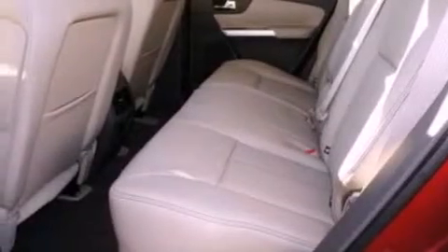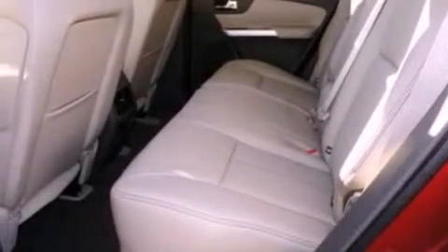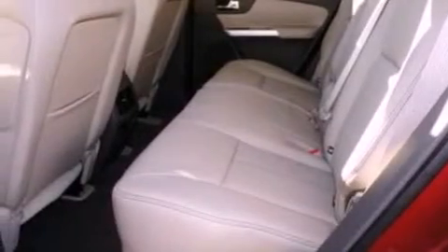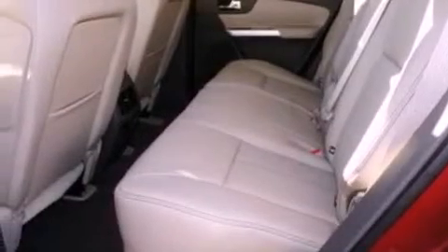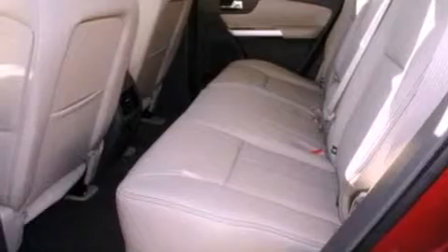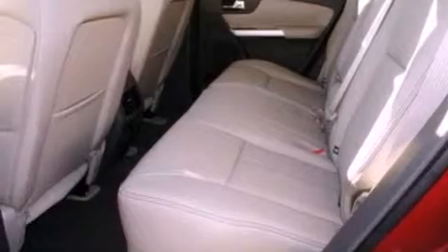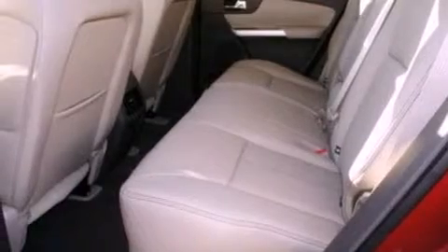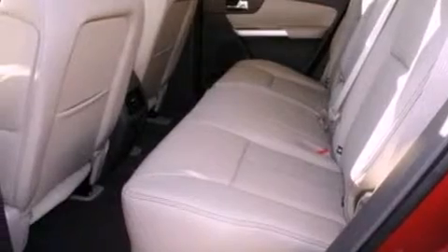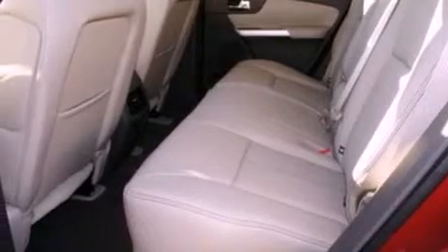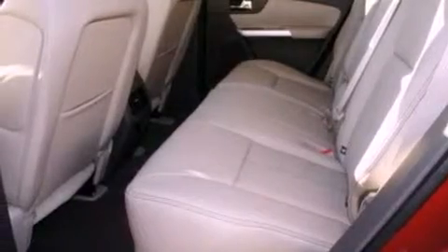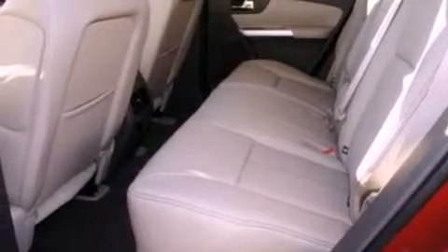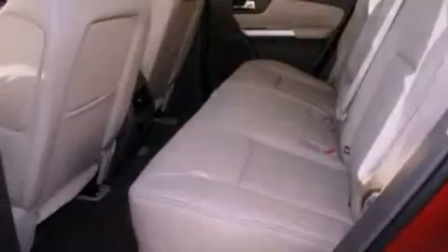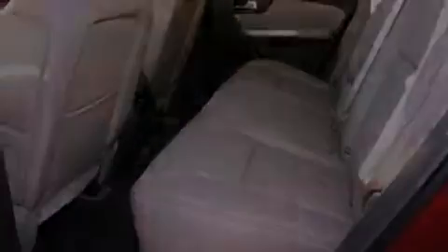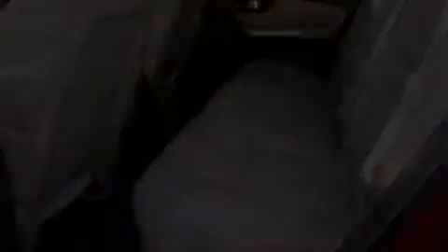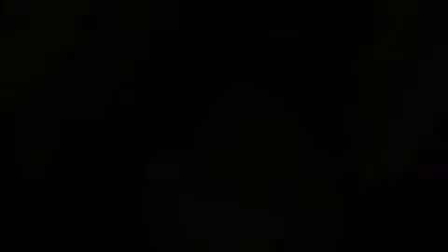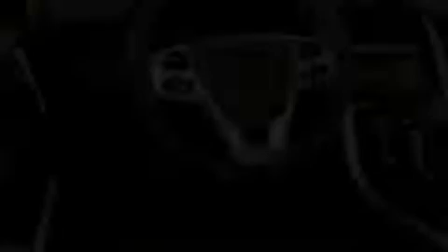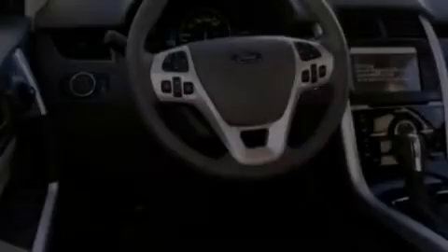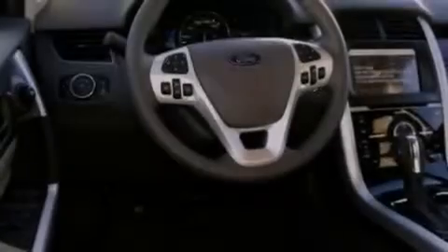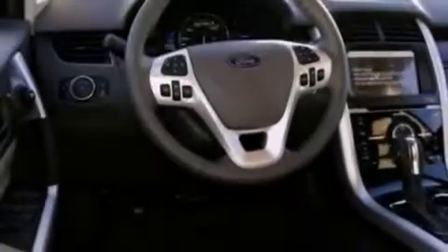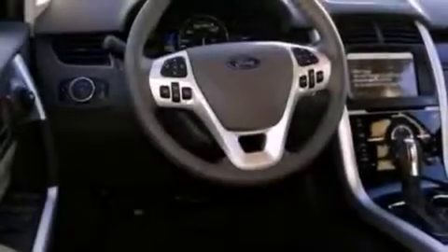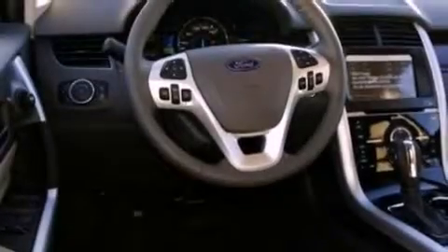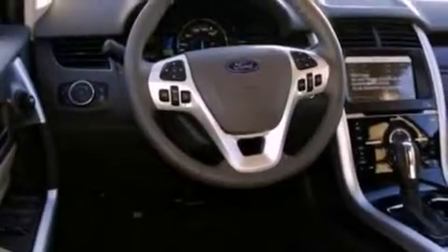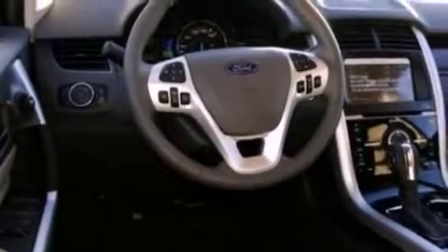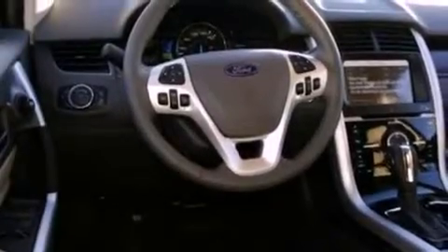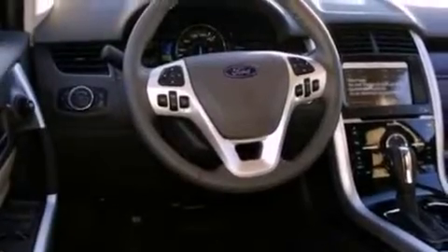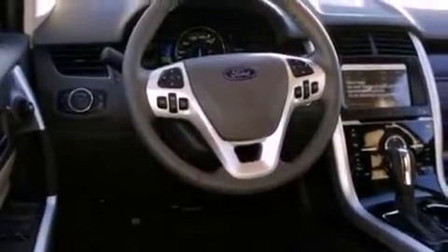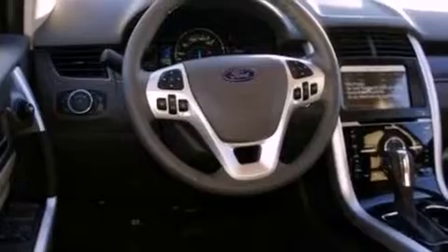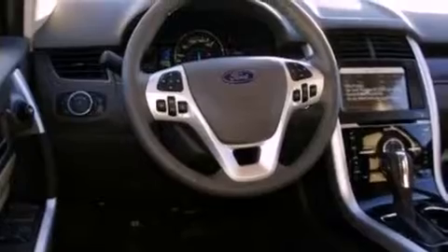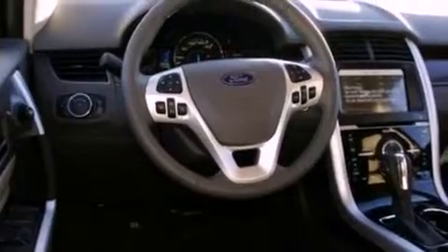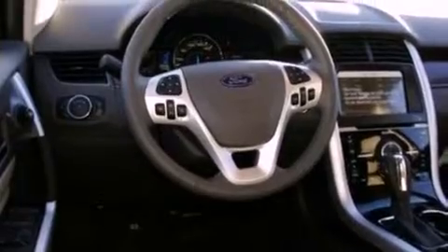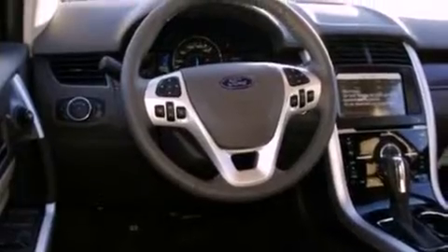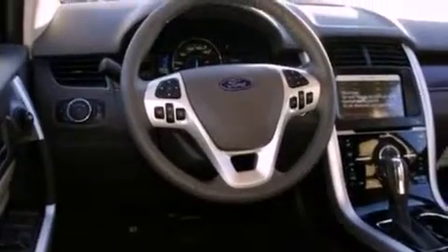Also included are privacy glass, an anti-lock braking system, side curtain airbags, front and rear reading lights, external temperature display, and a rear spoiler.